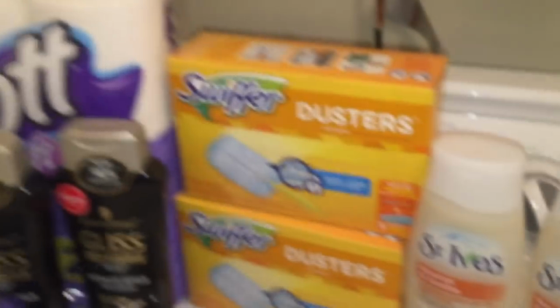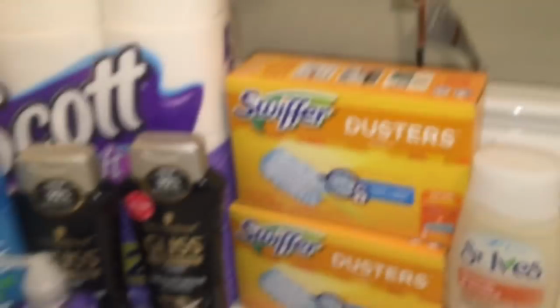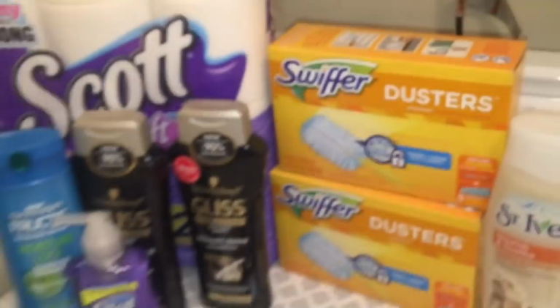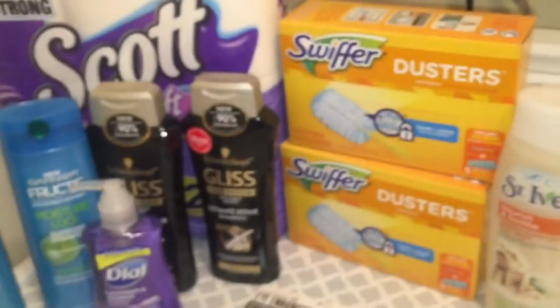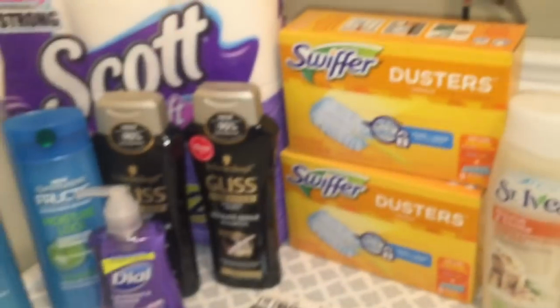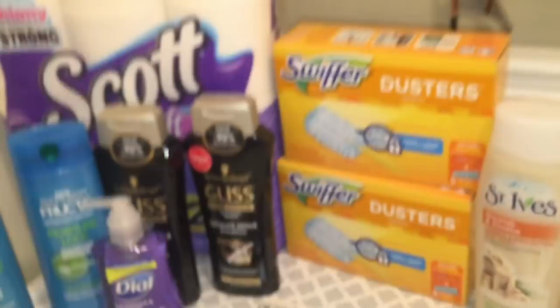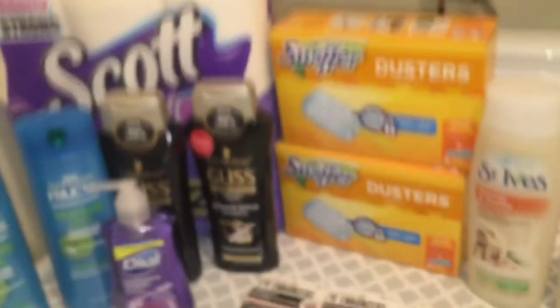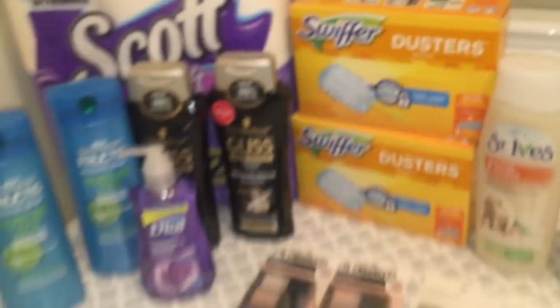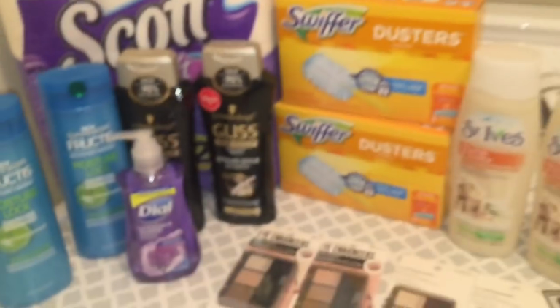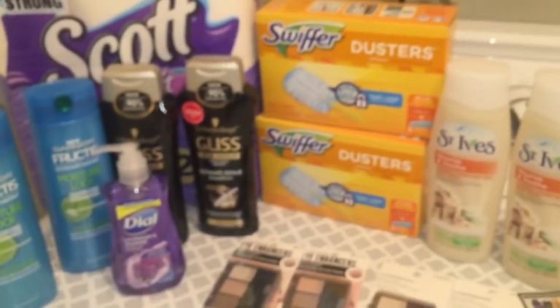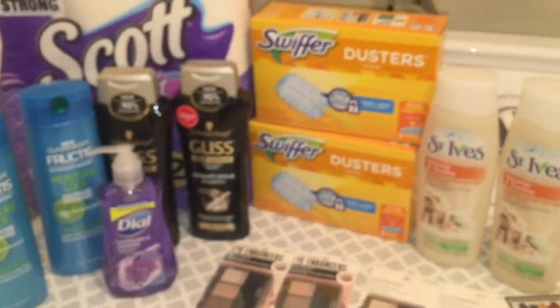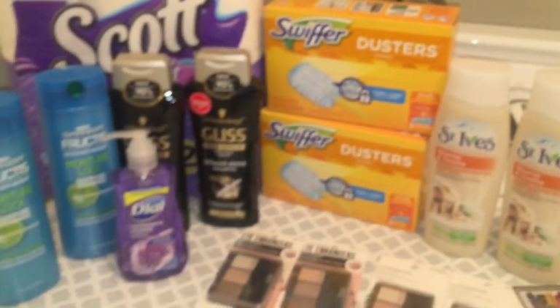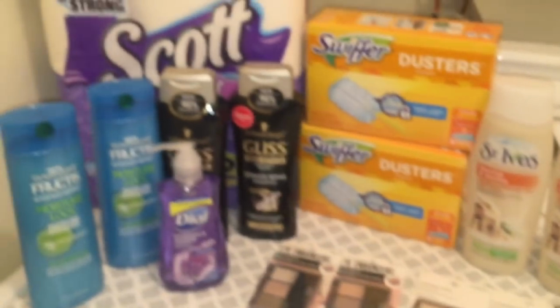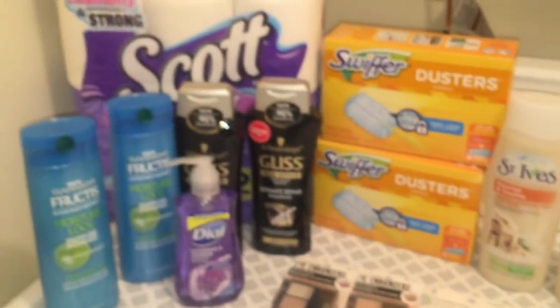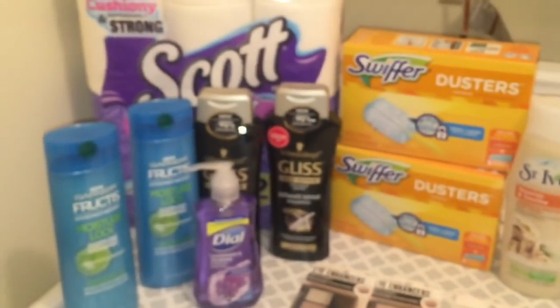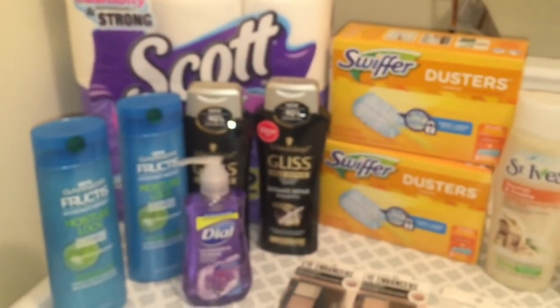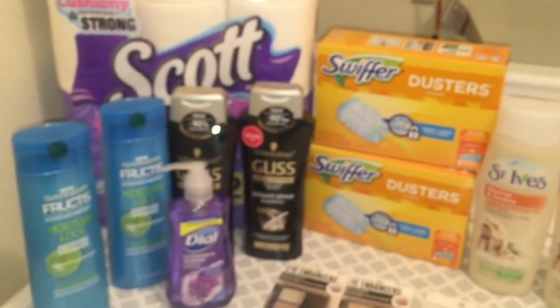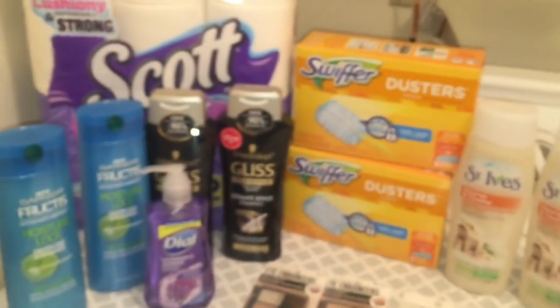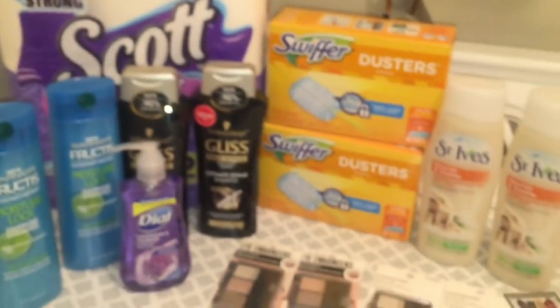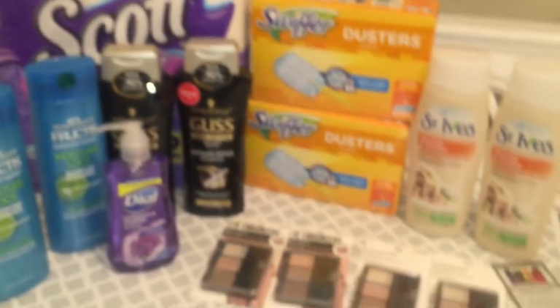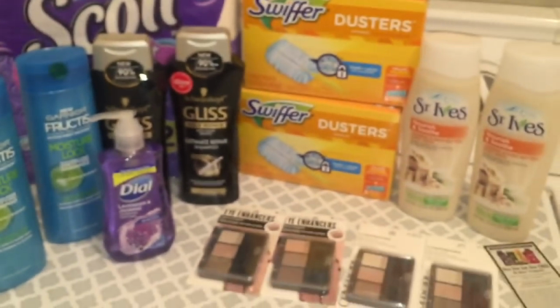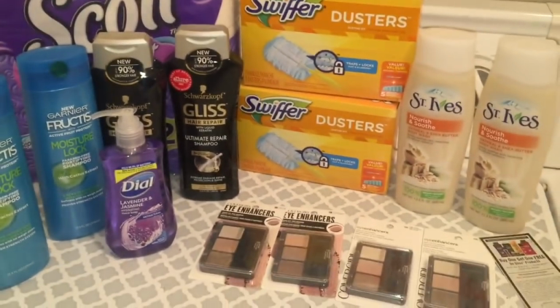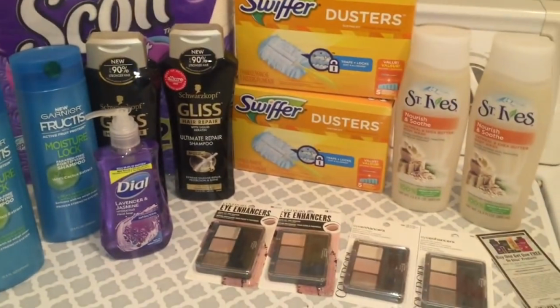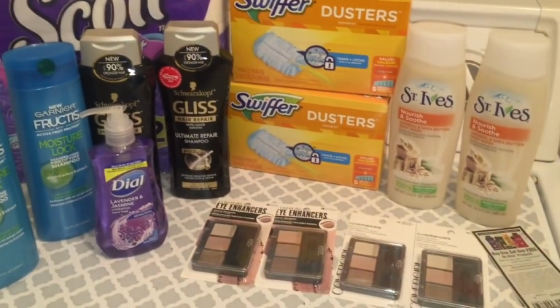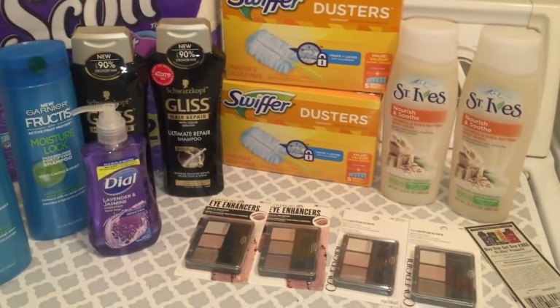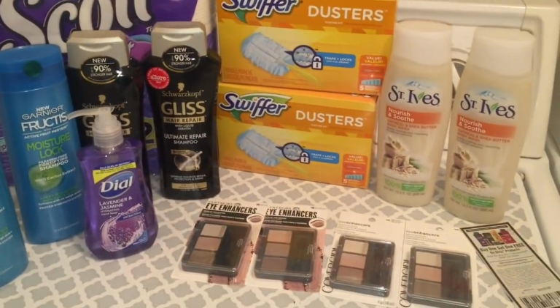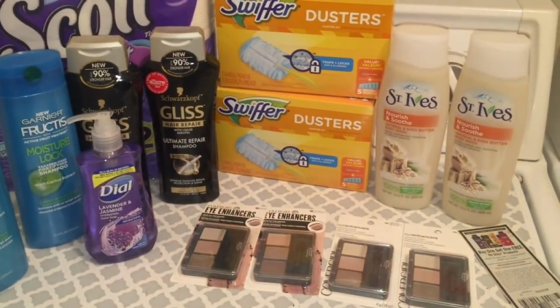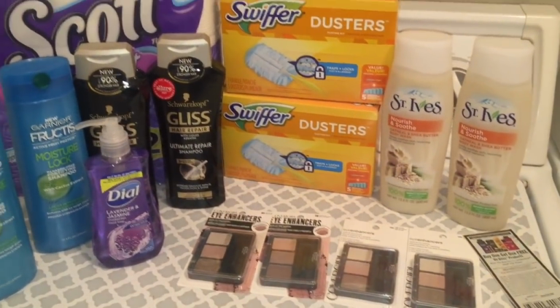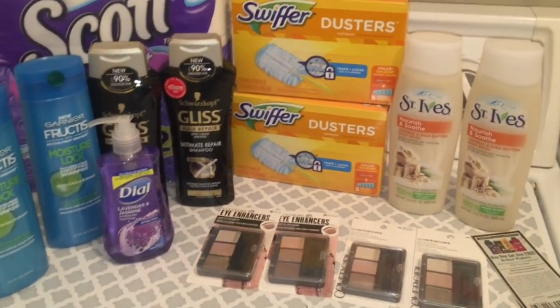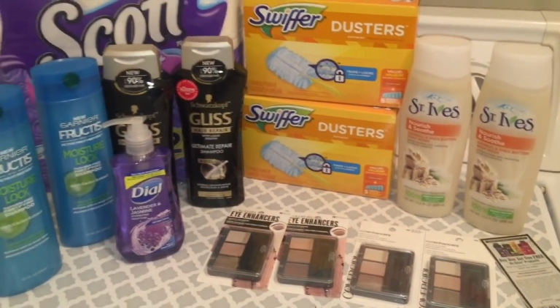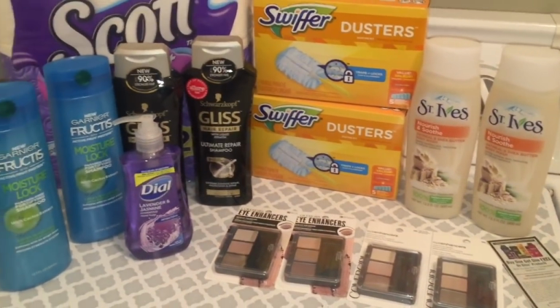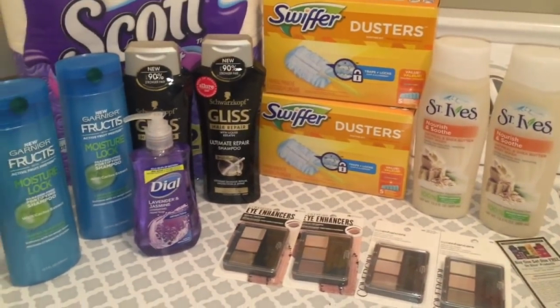Solamente les quería compartir mi oferta que hice hoy en la tienda de Dollar General. ¡Gracias por ver y los veo en mi próximo video! ¡Adiós!